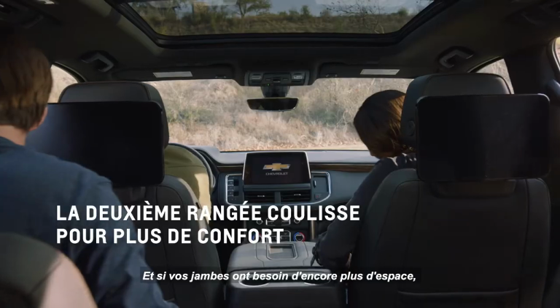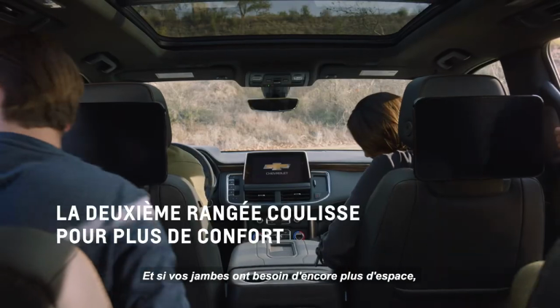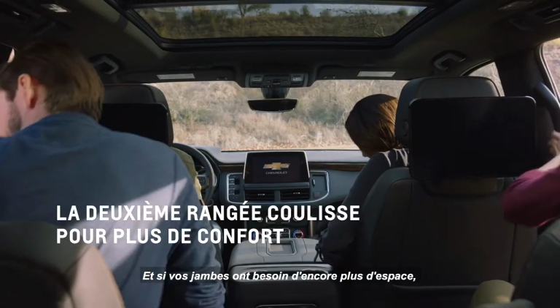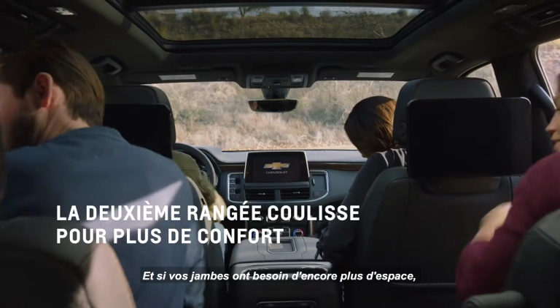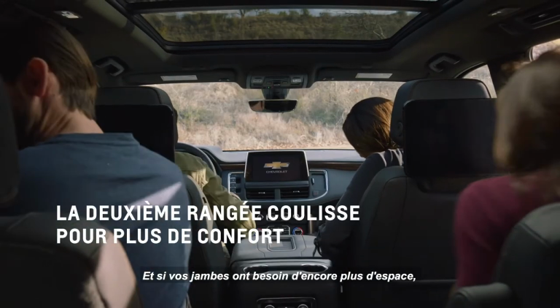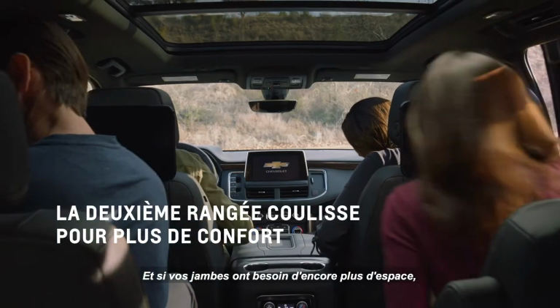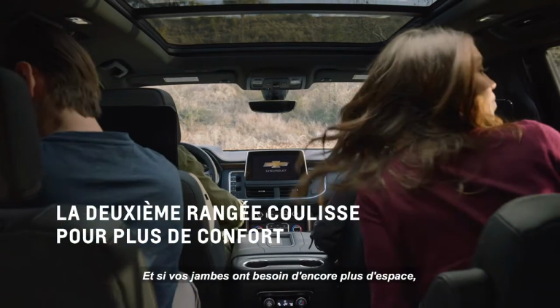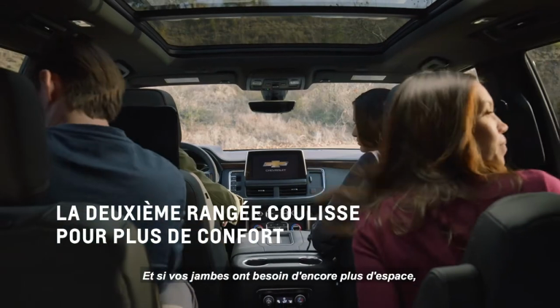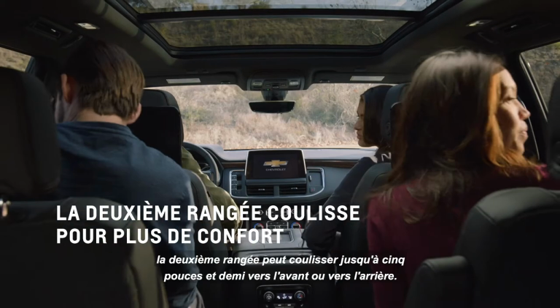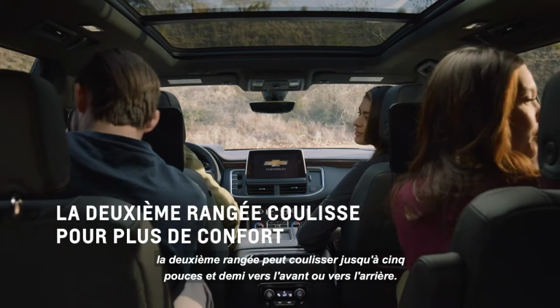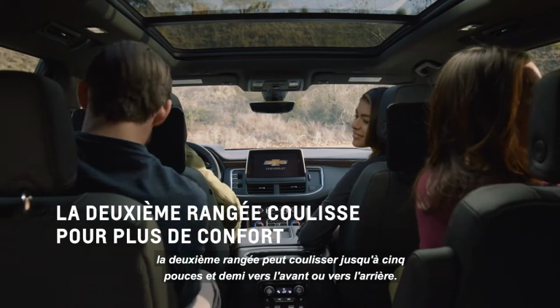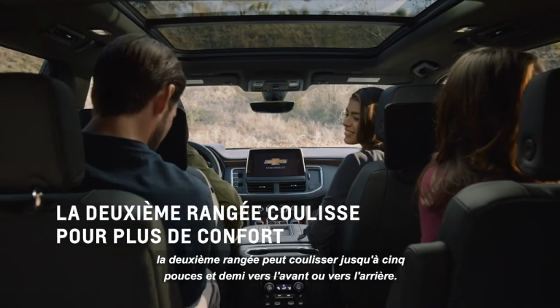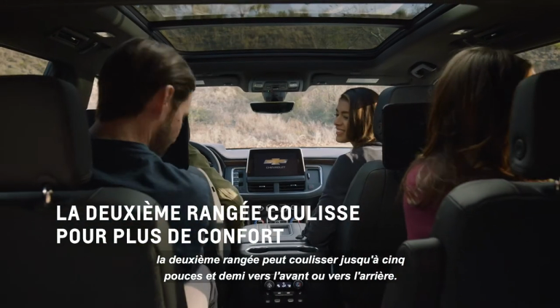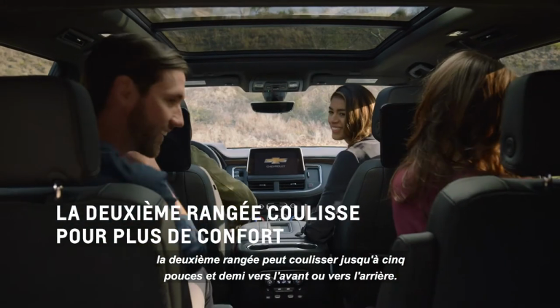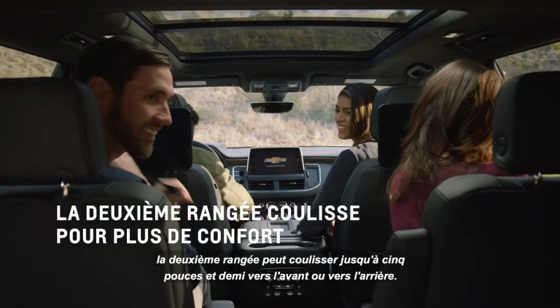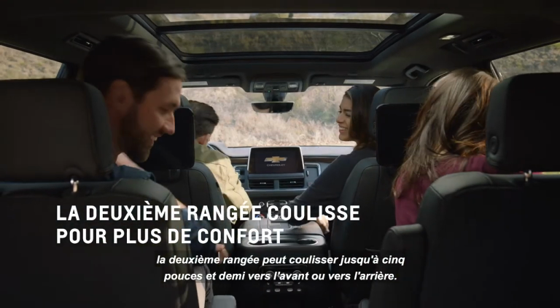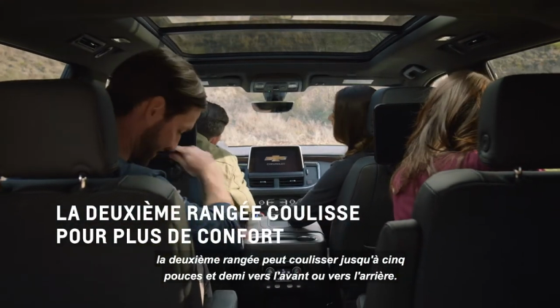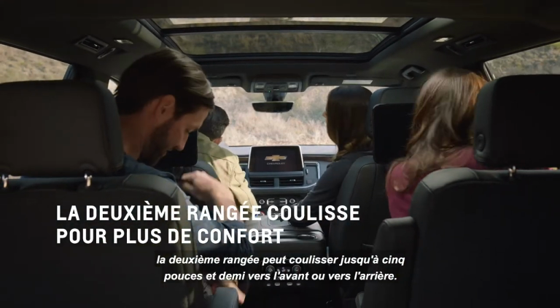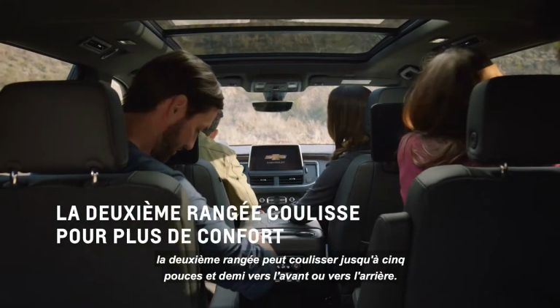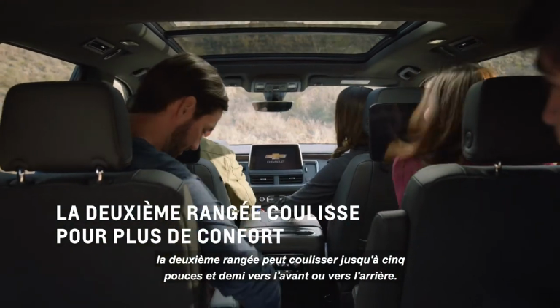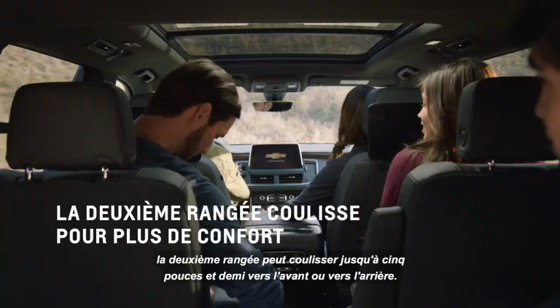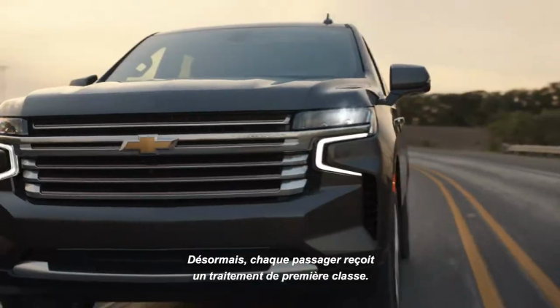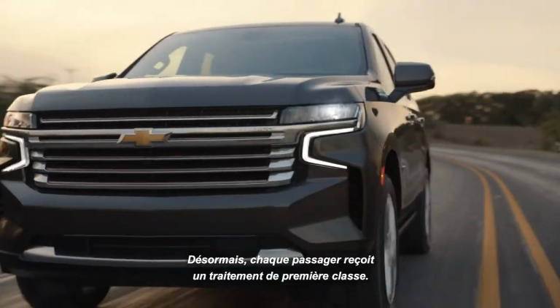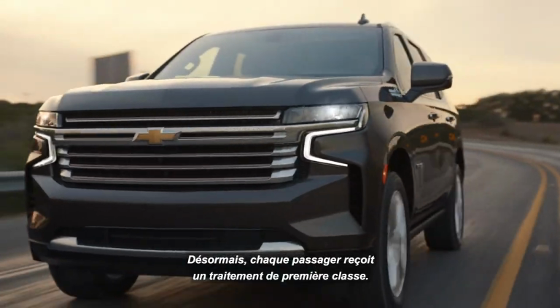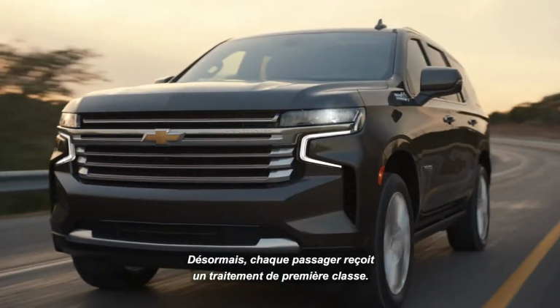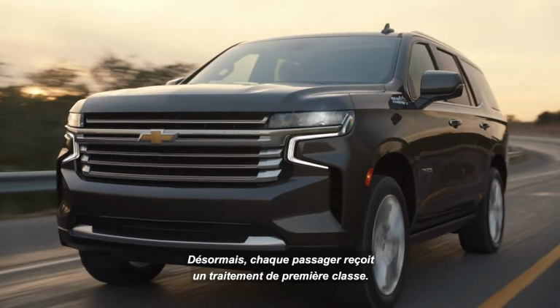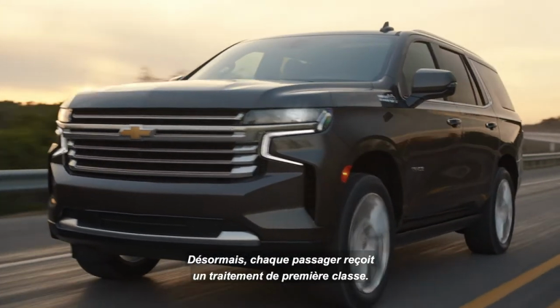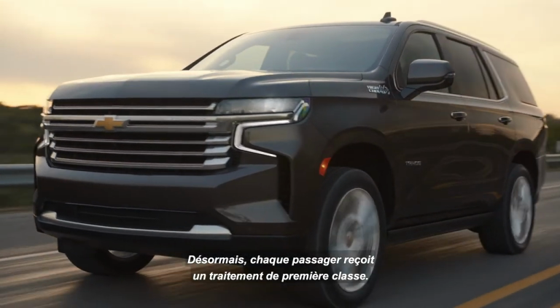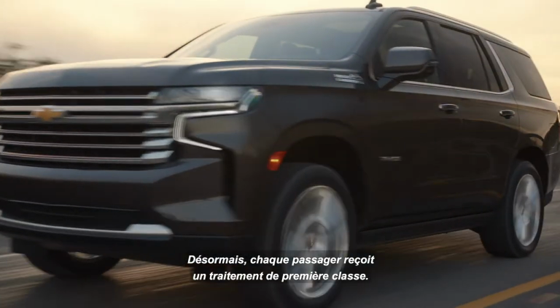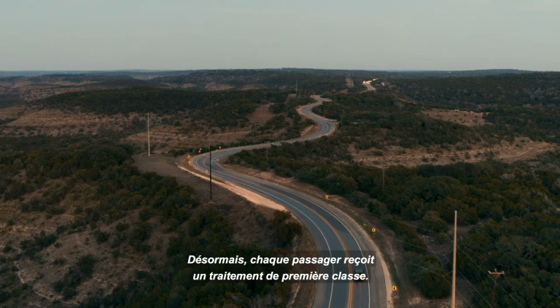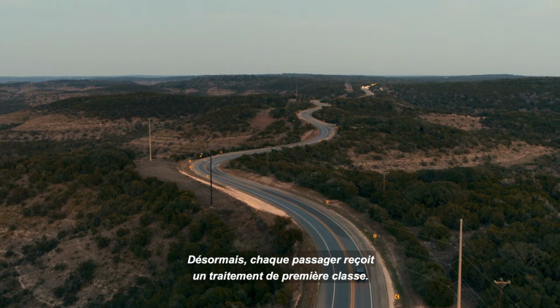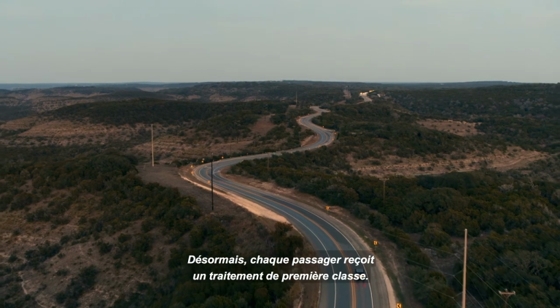And if your legs need even more room, the second row slides back and forth up to 5.5 inches. Now every passenger is treated to first class.